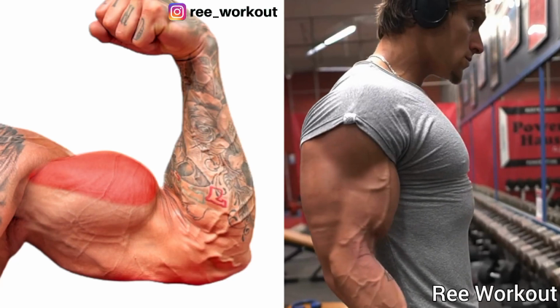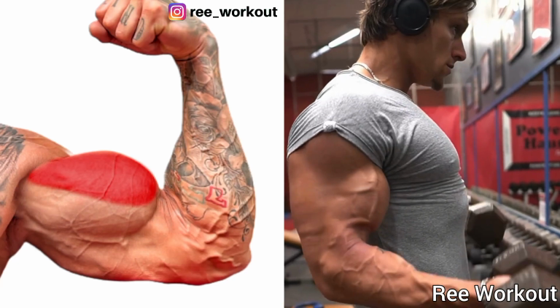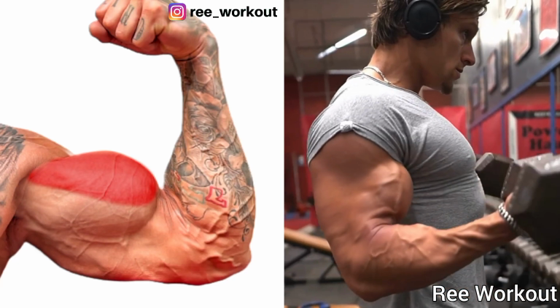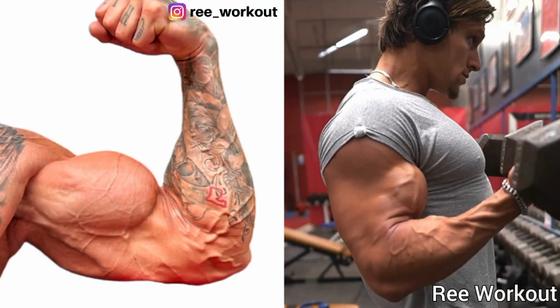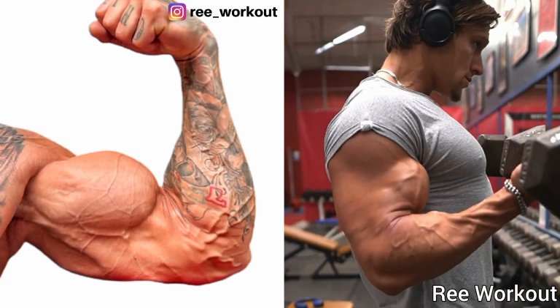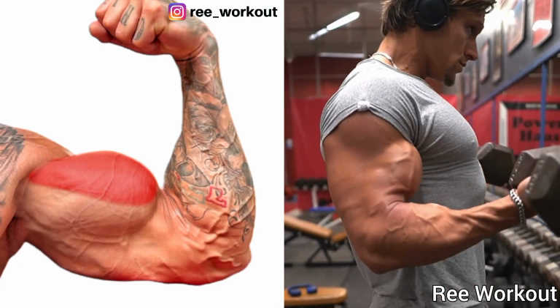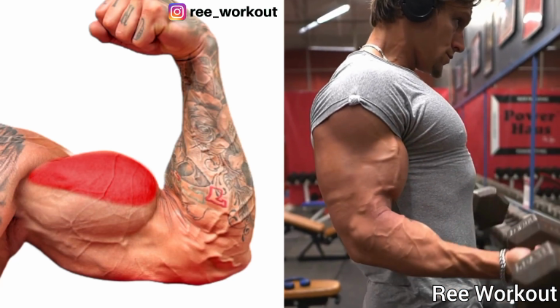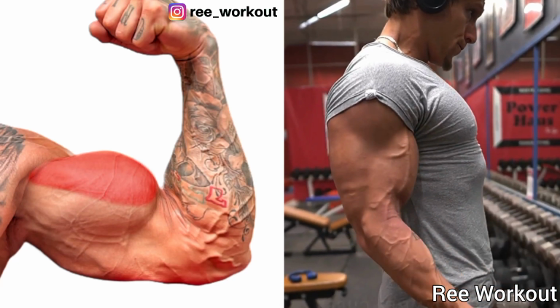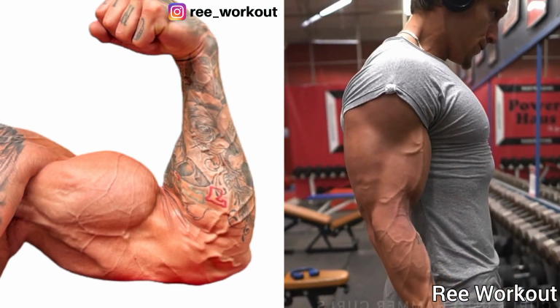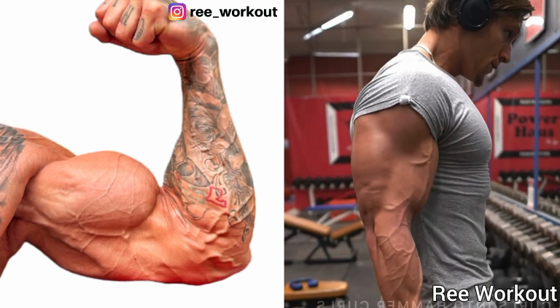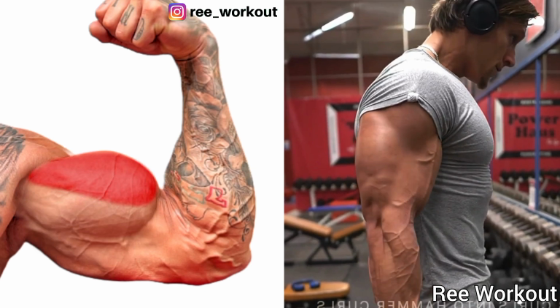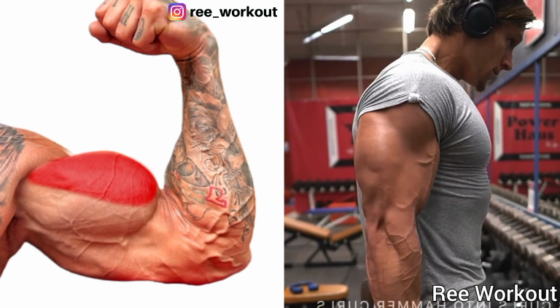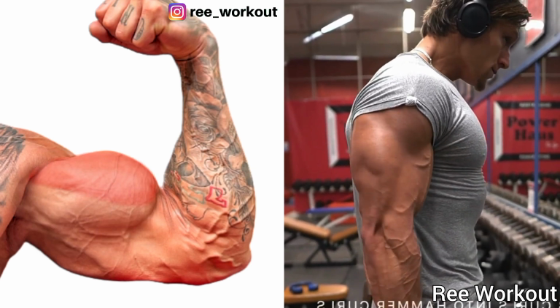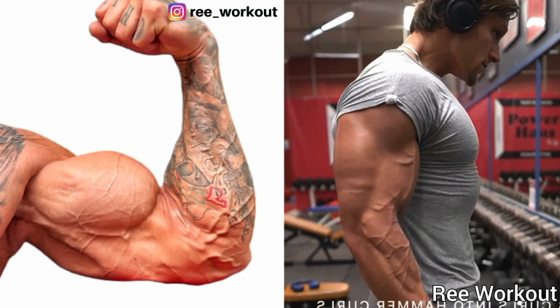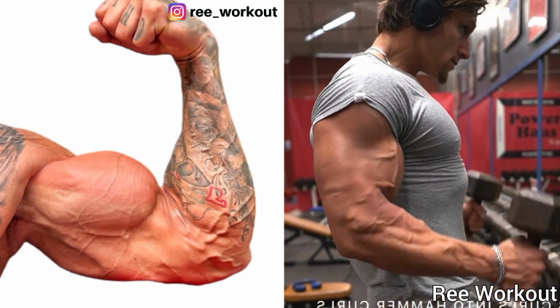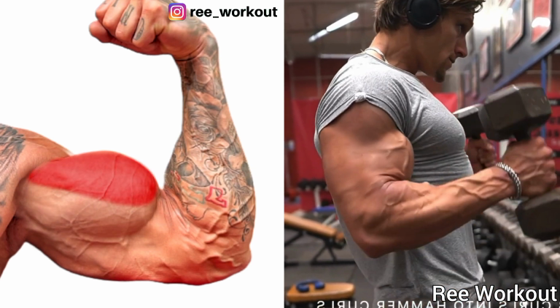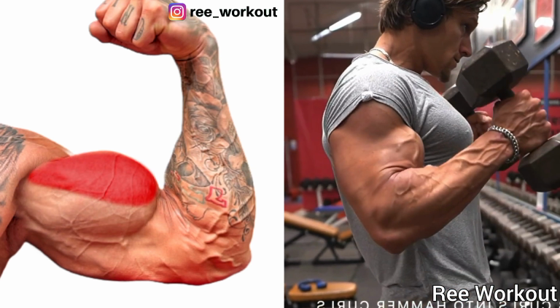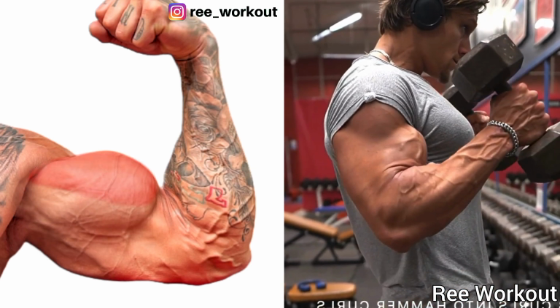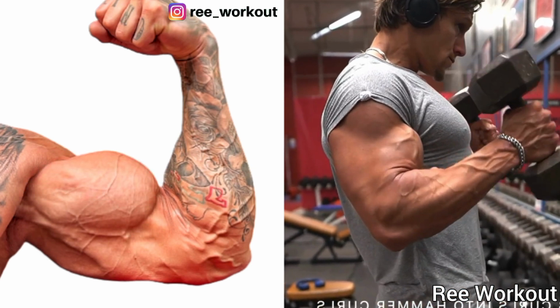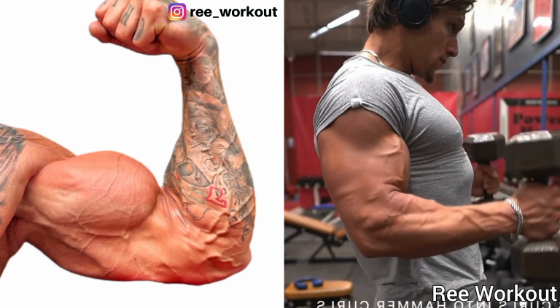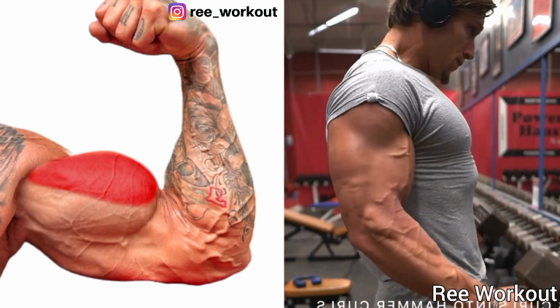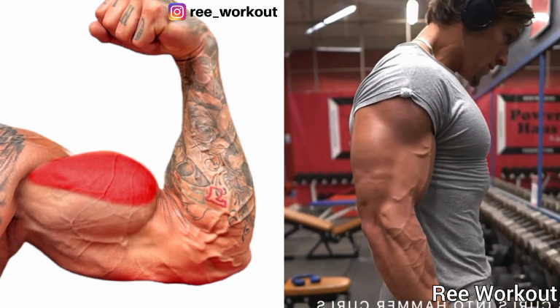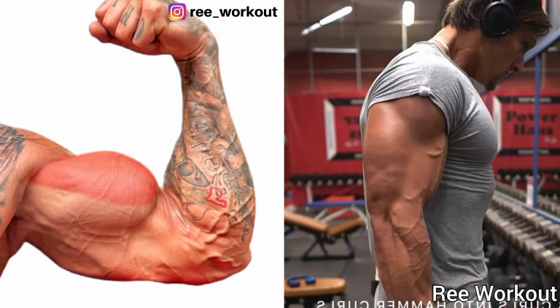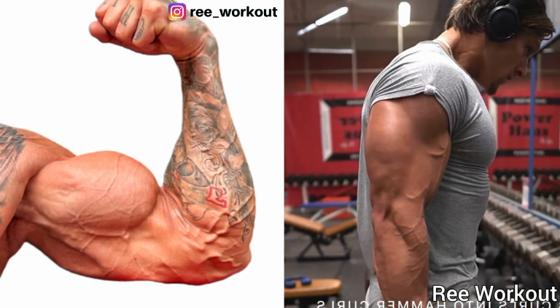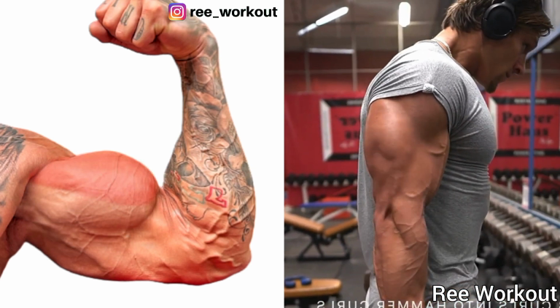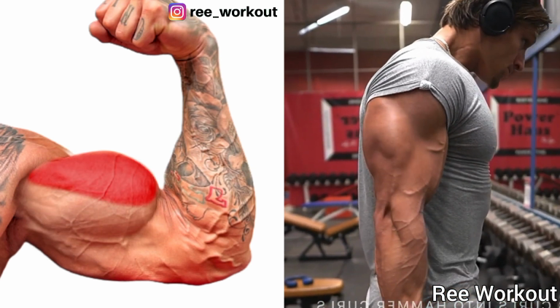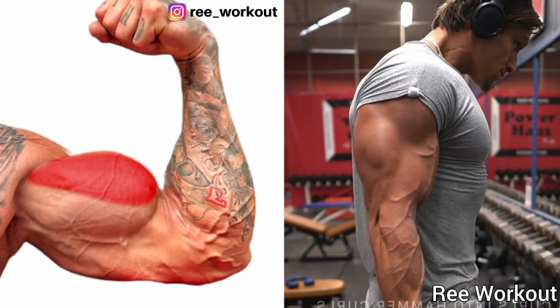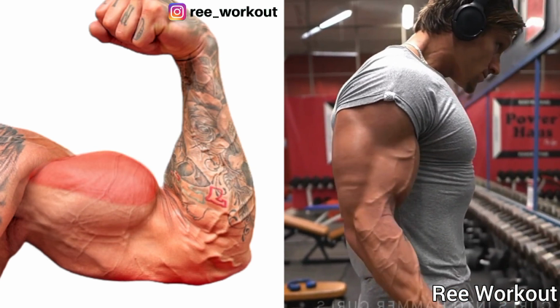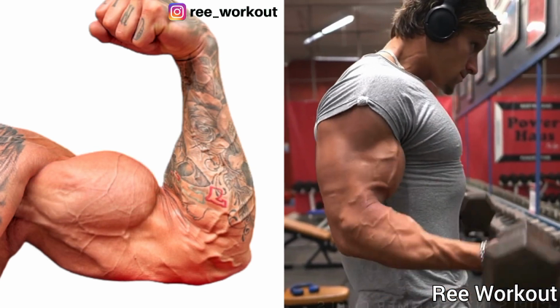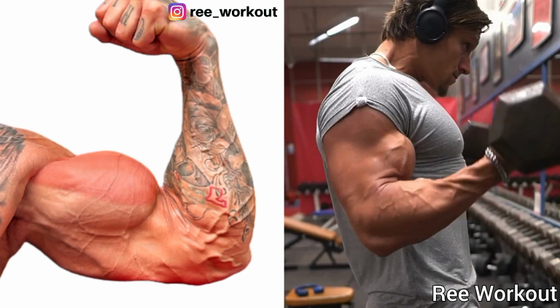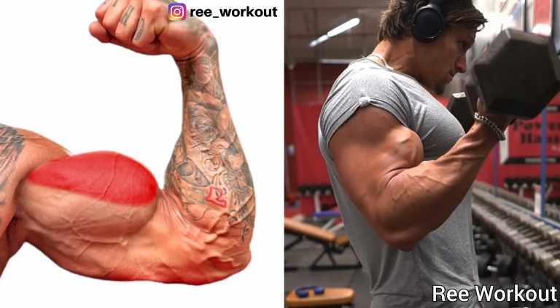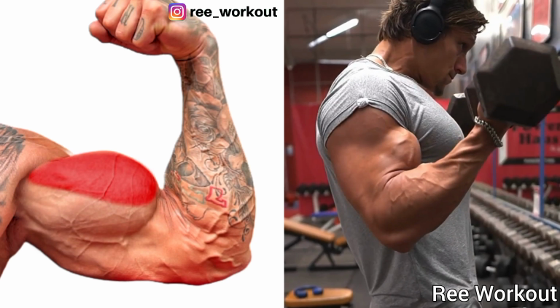Dumbbell Bicep Curls to Dumbbell Hammer Curls. This is a great exercise to hit your bicep long head and brachialis at the same time.